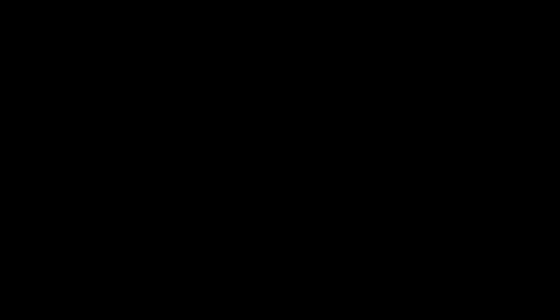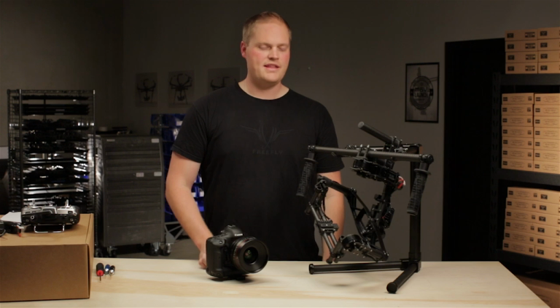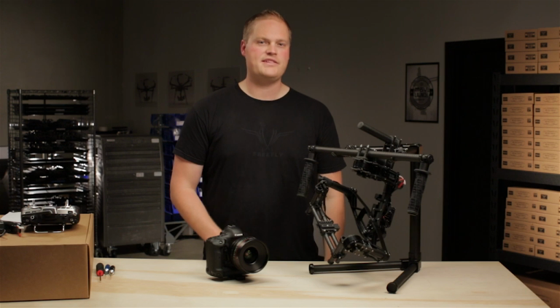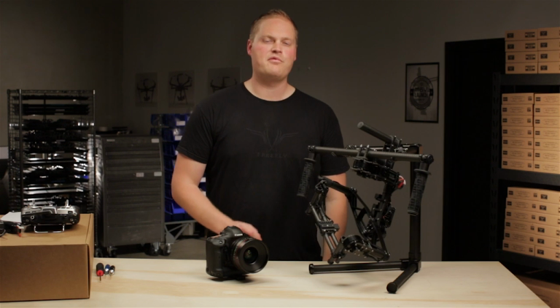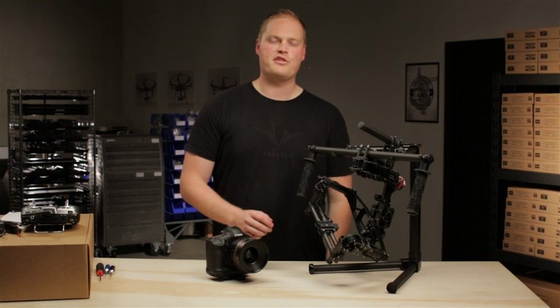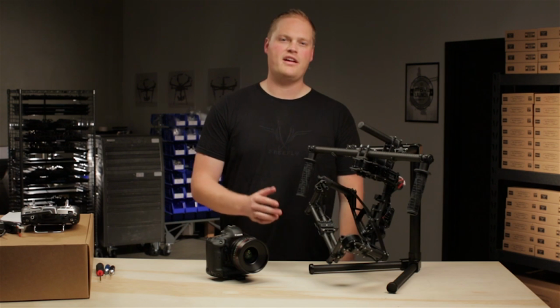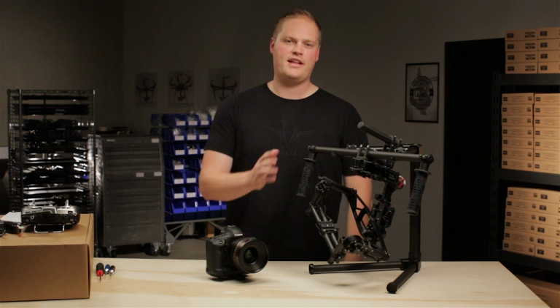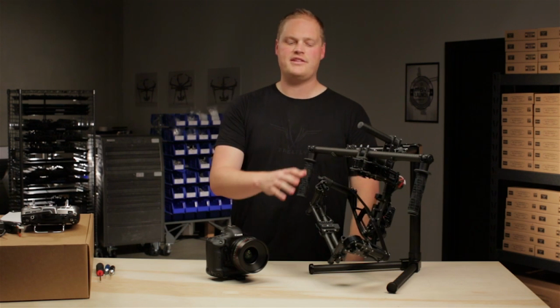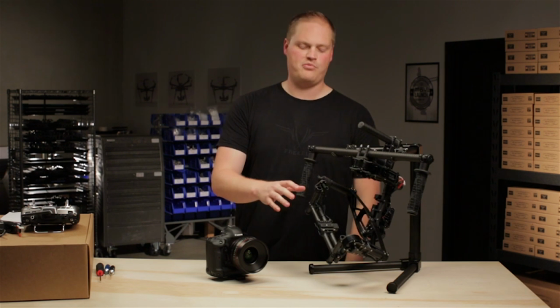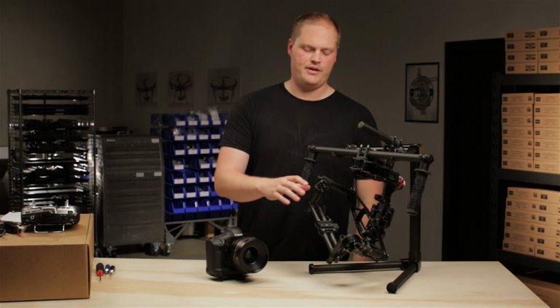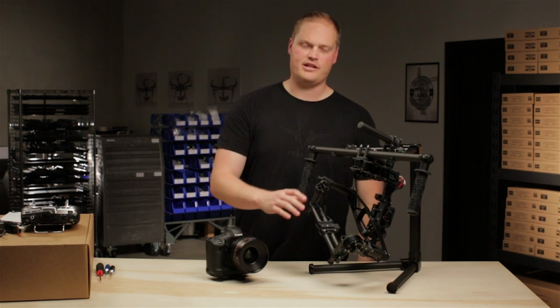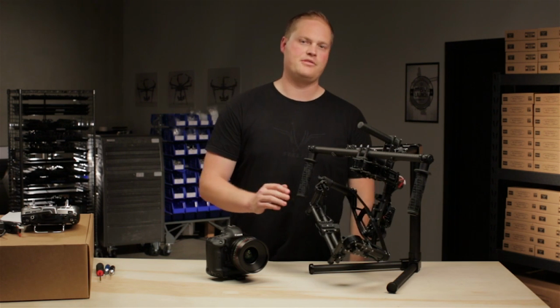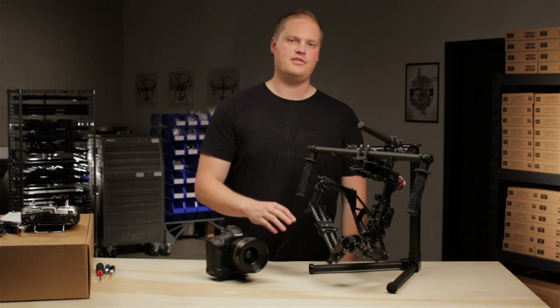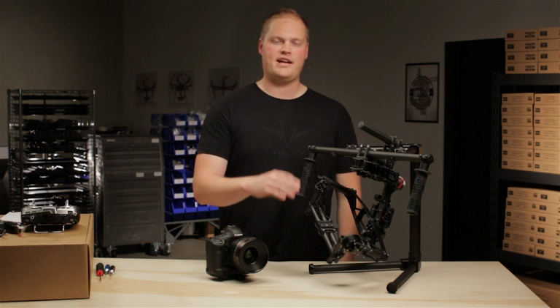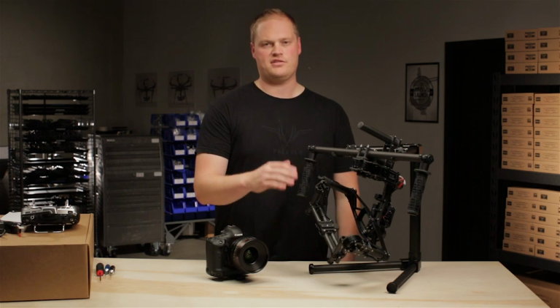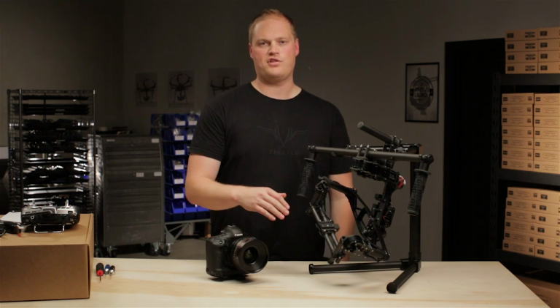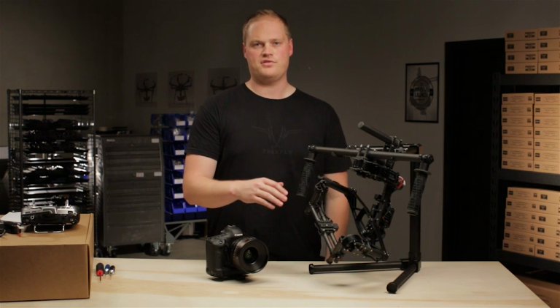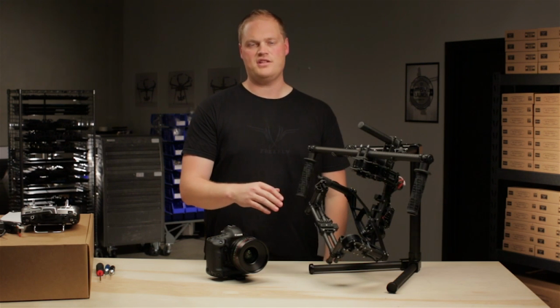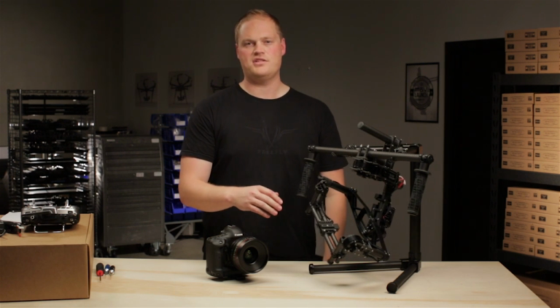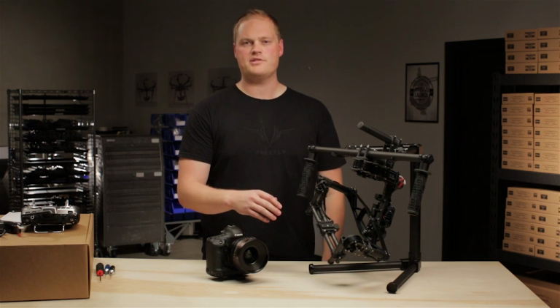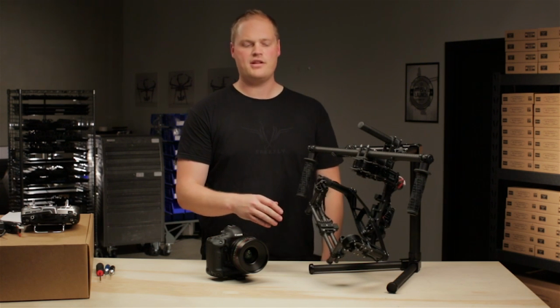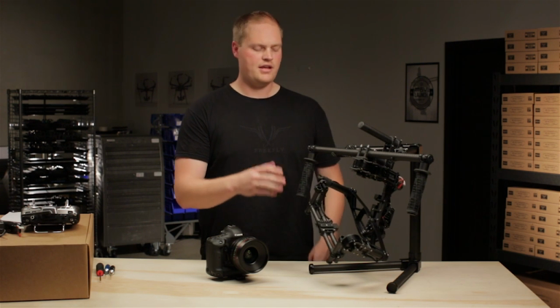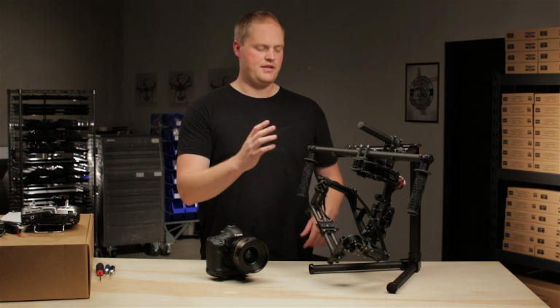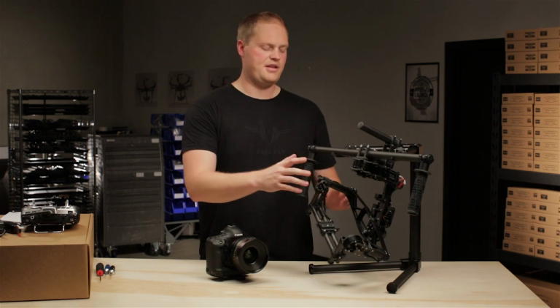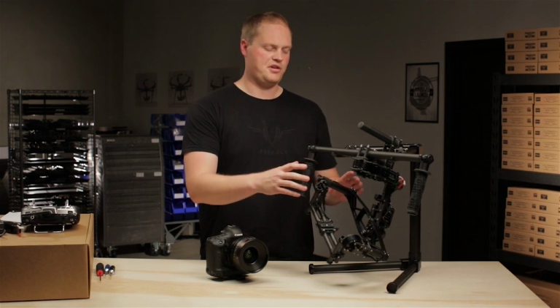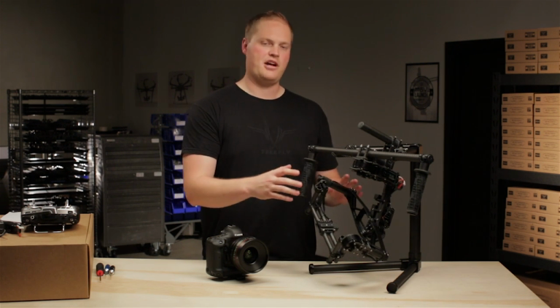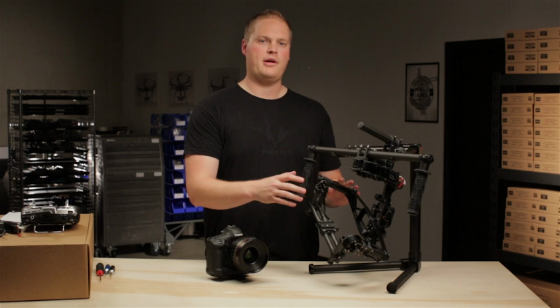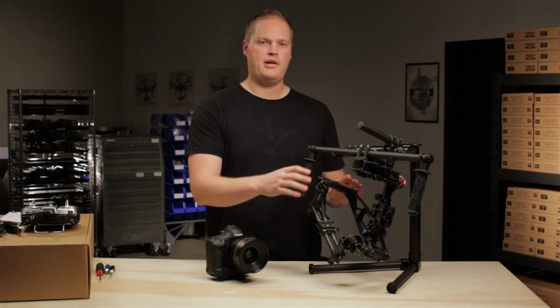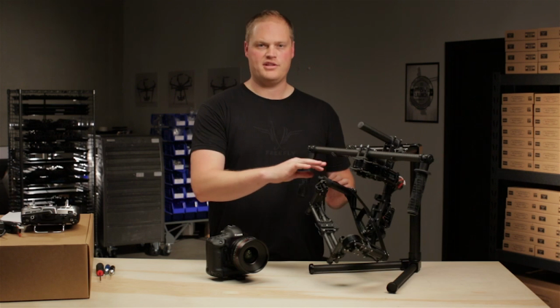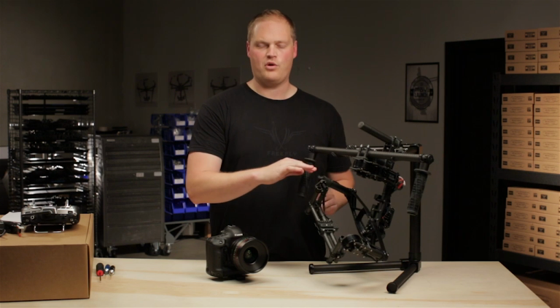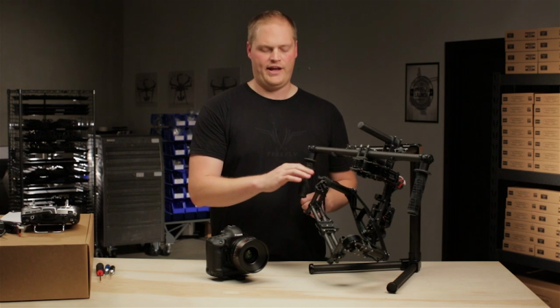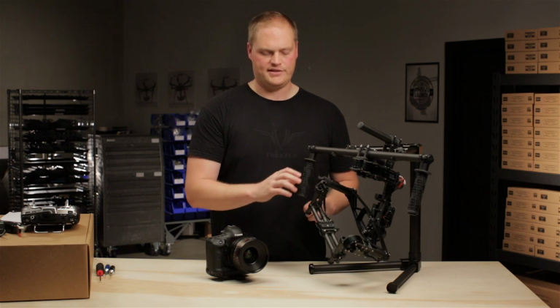Hi, this is Tab from FreeFly. In the last step we talked about tilt axis vertical CG adjustment. In this step we're going to talk about balancing the roll axis.